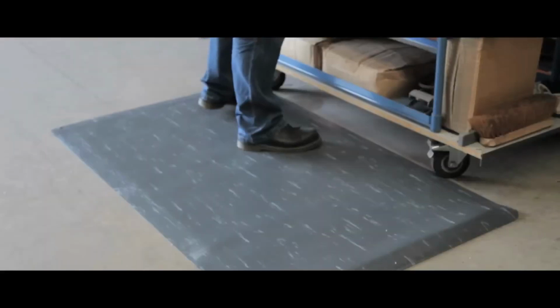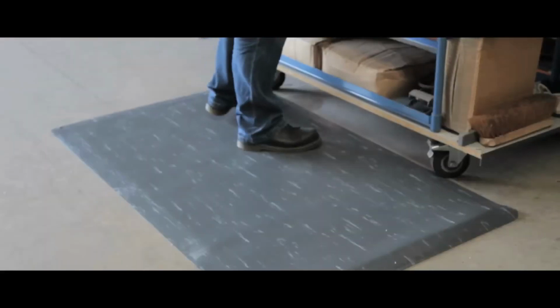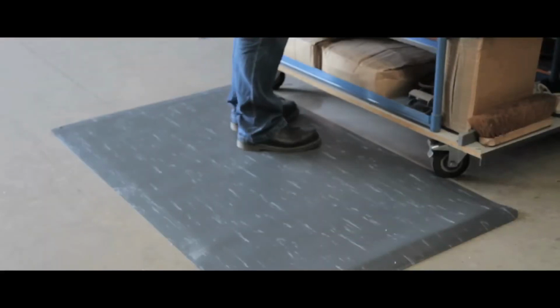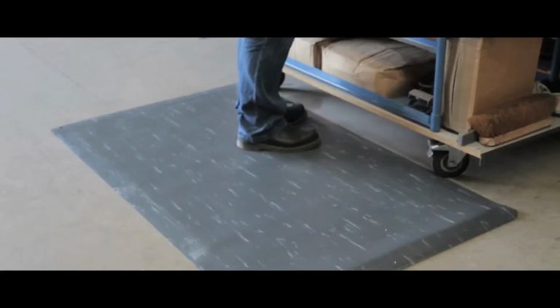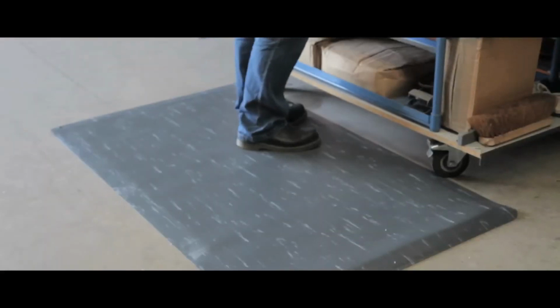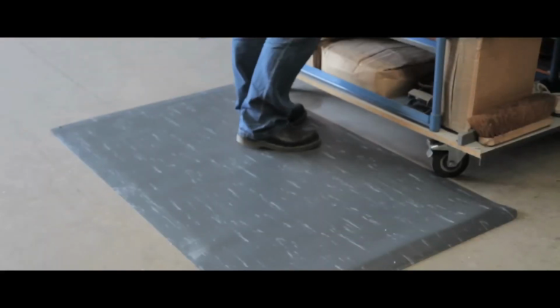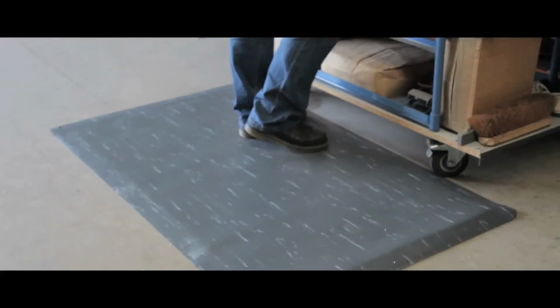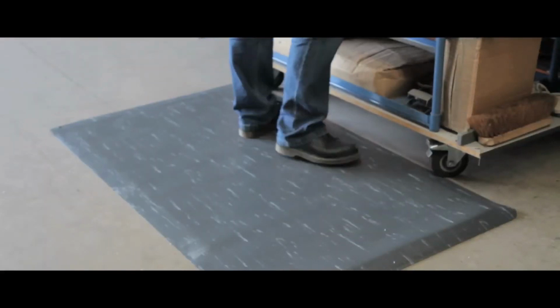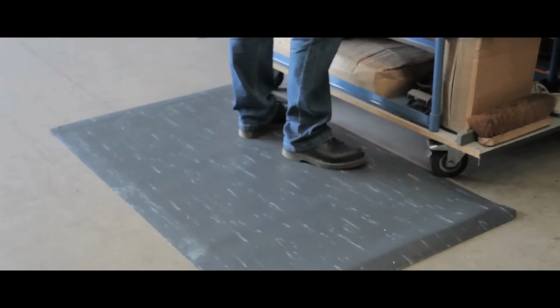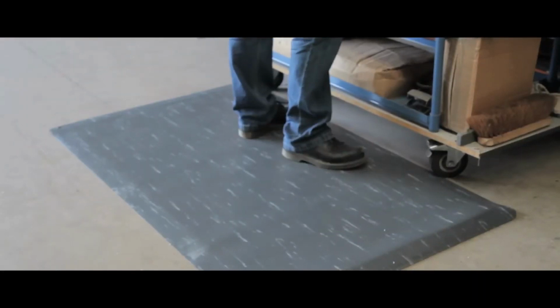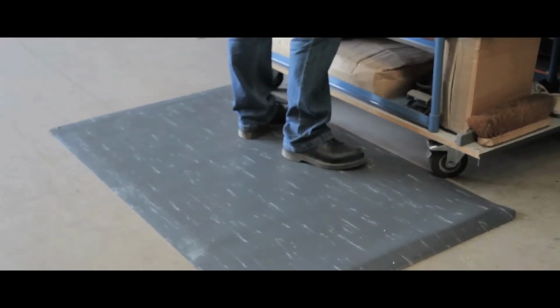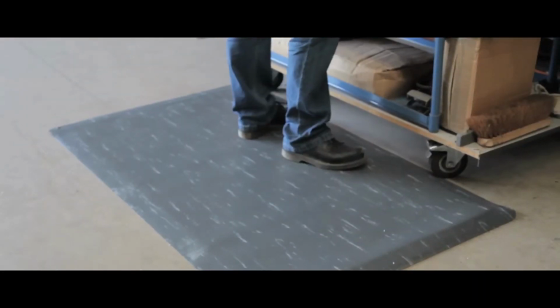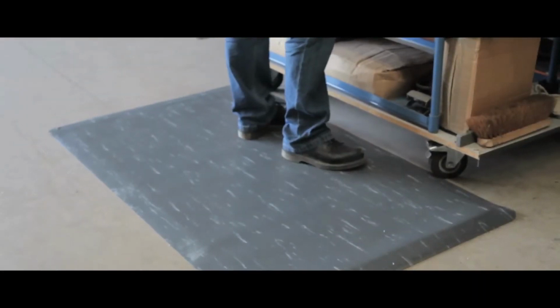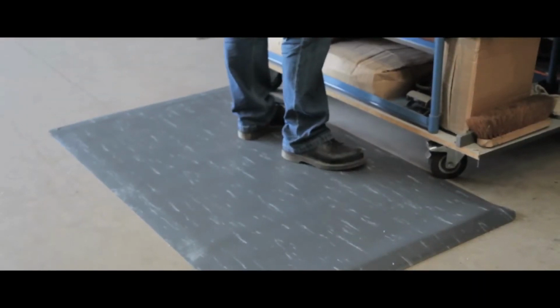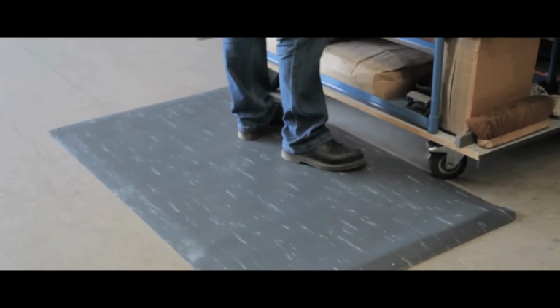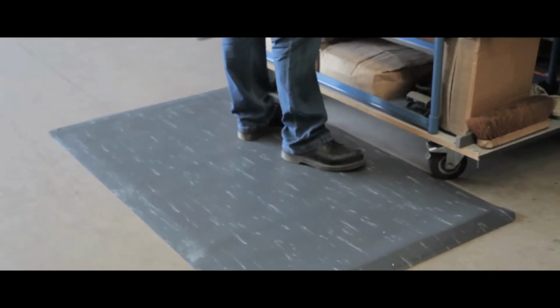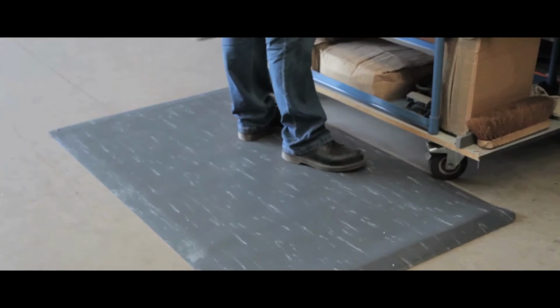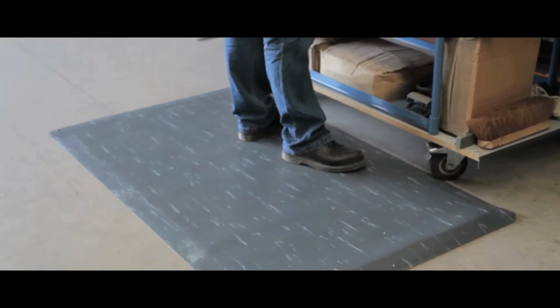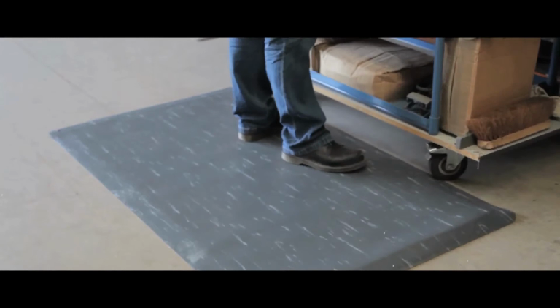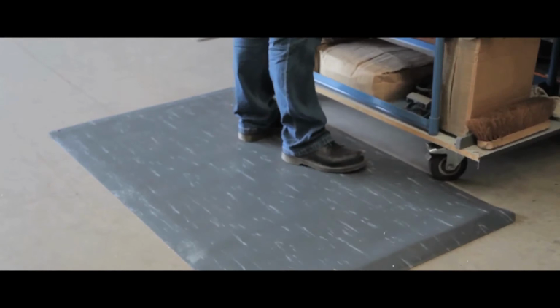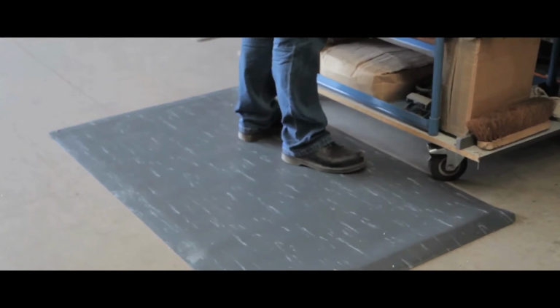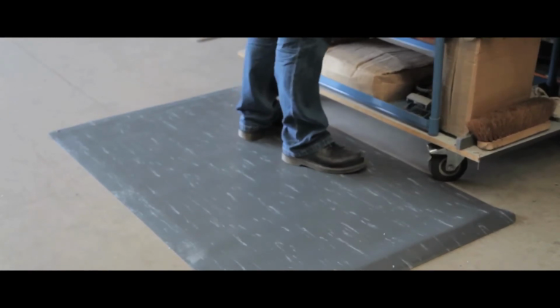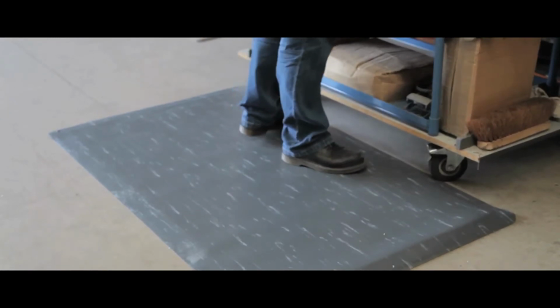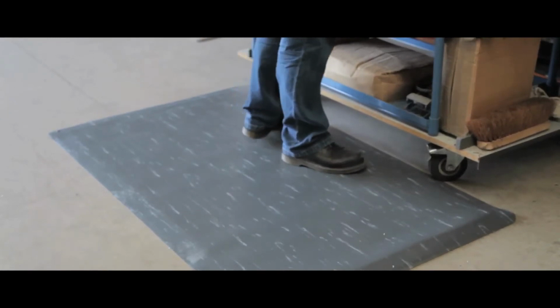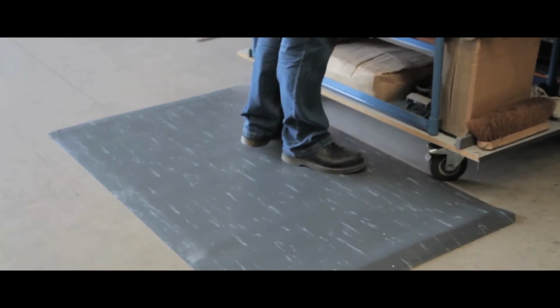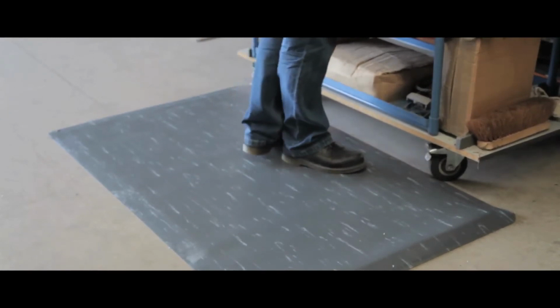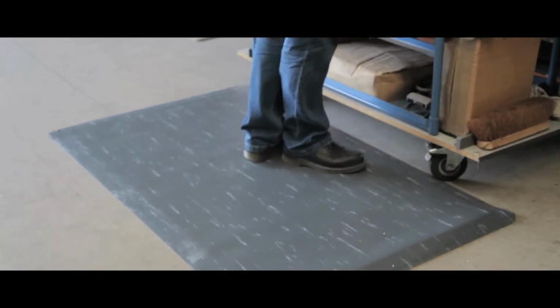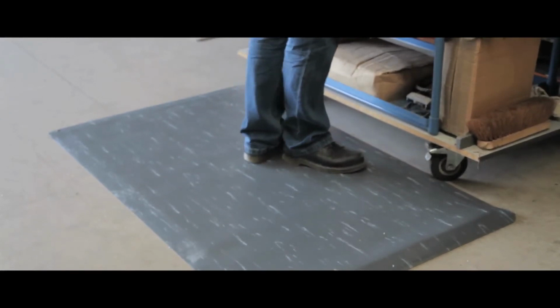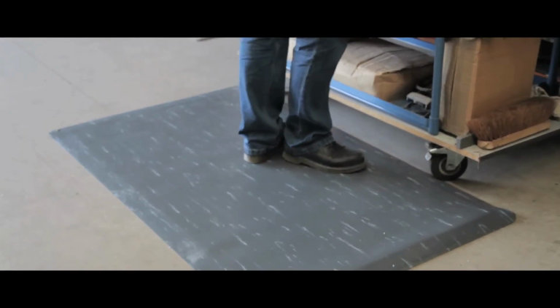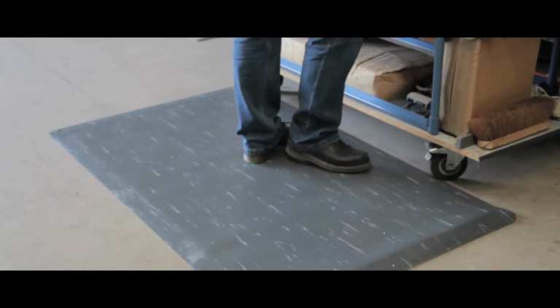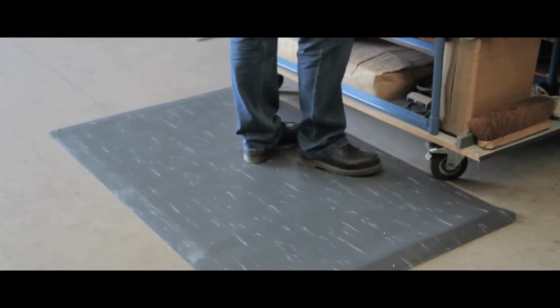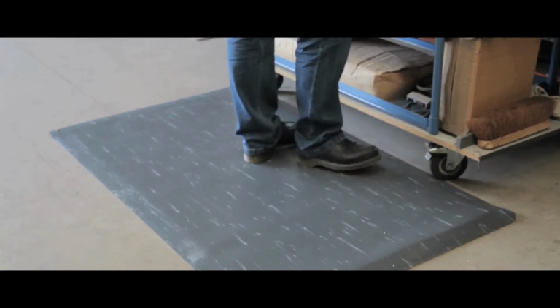The mat is available in three colours, so please specify your preference when making the order.